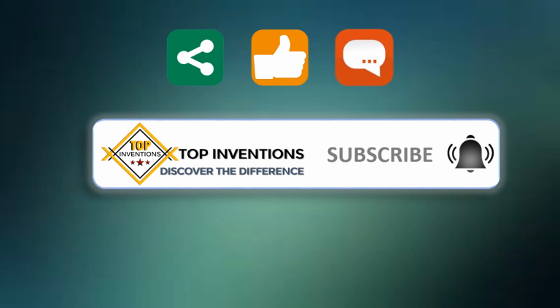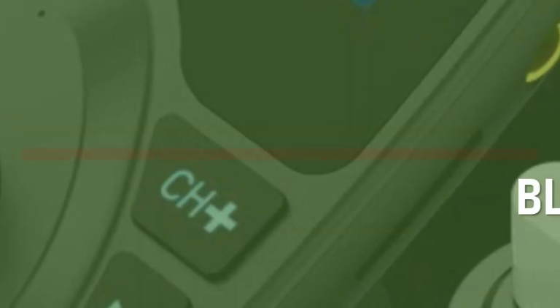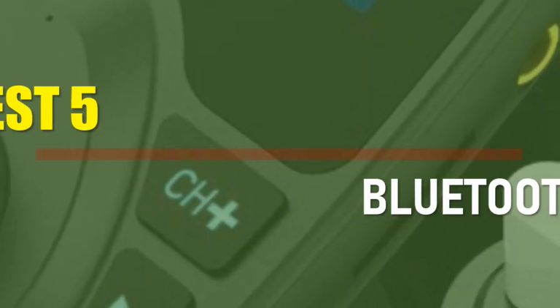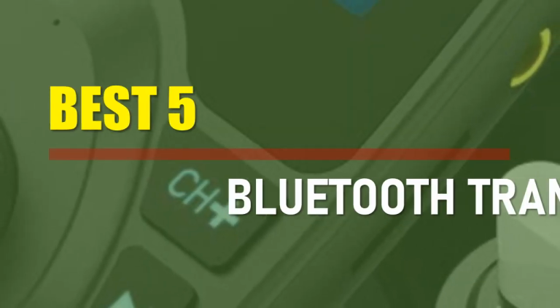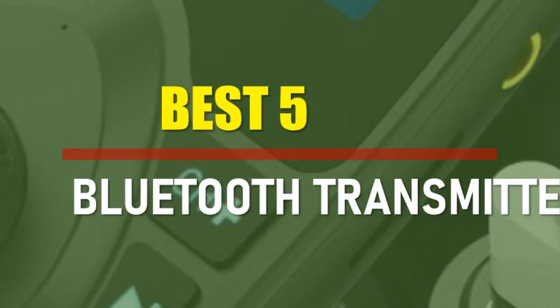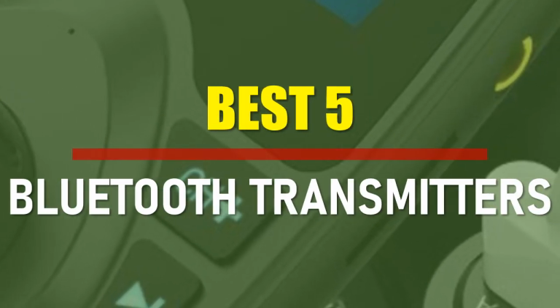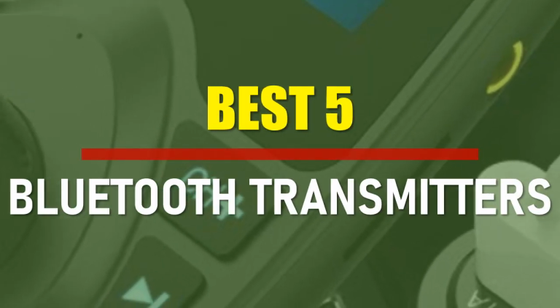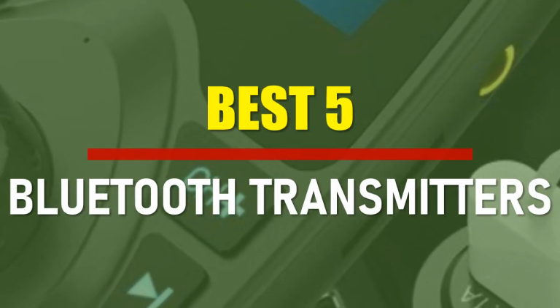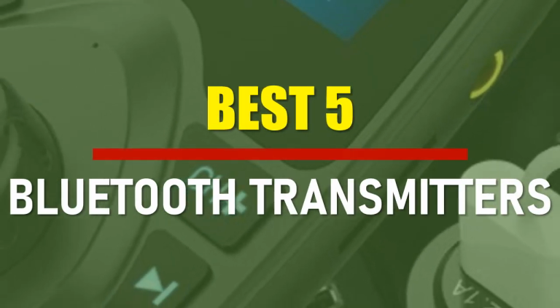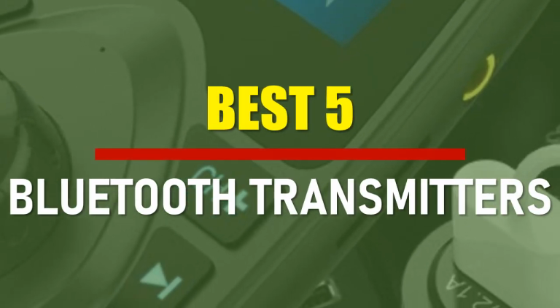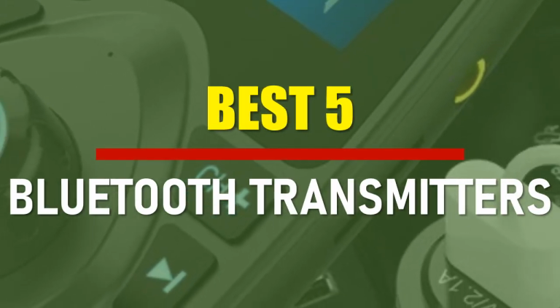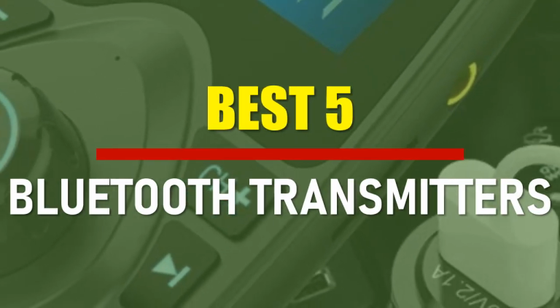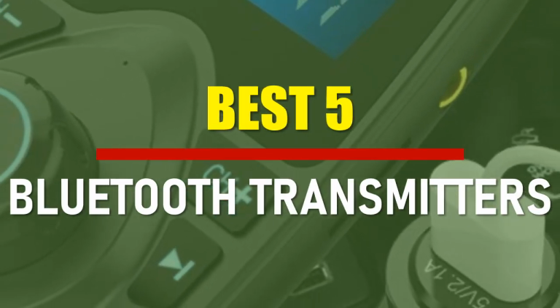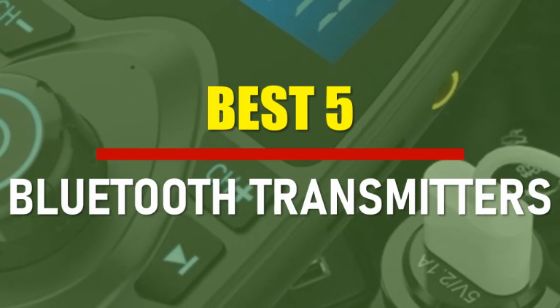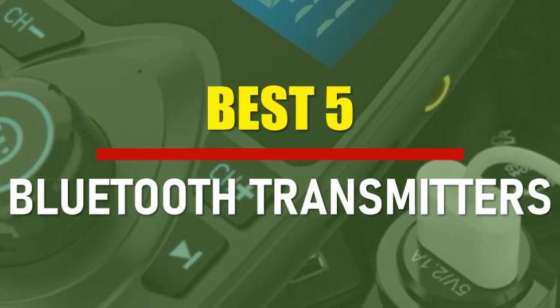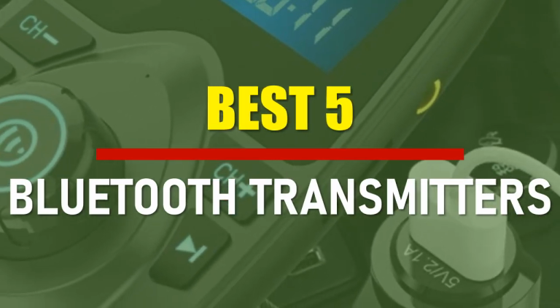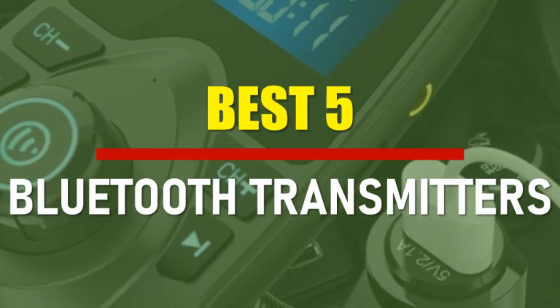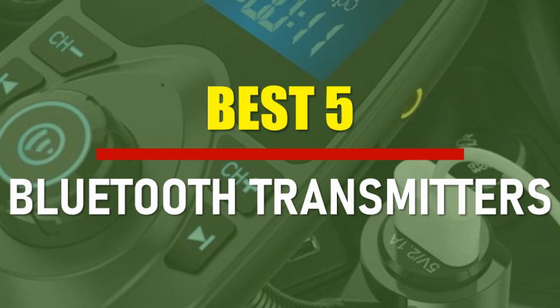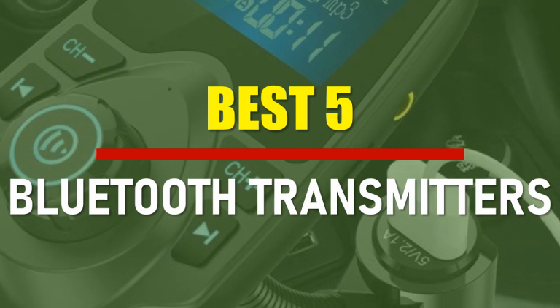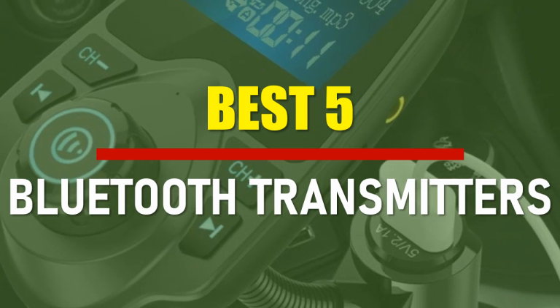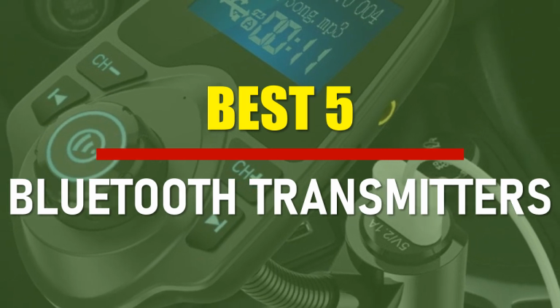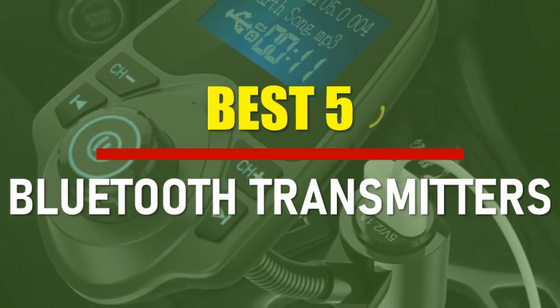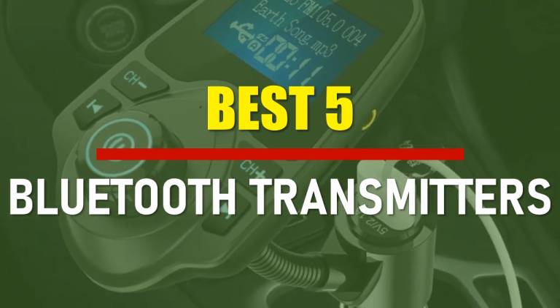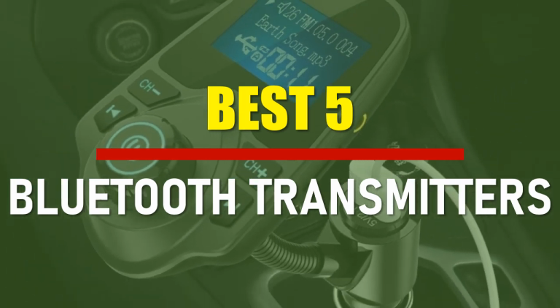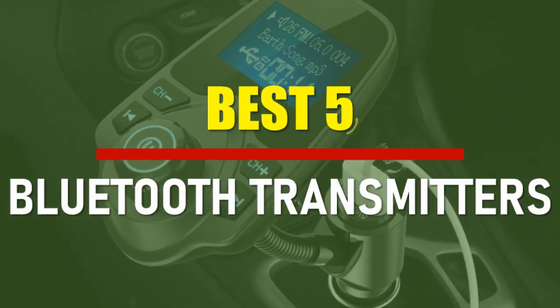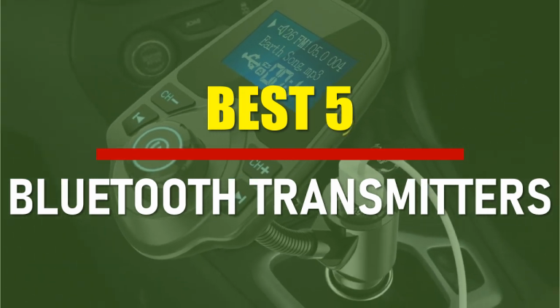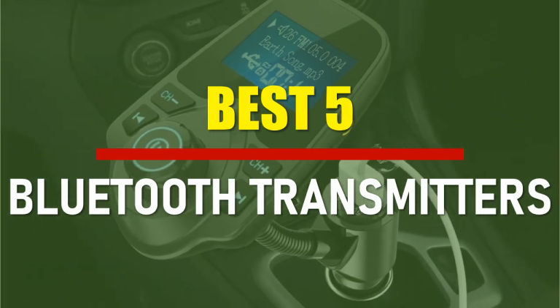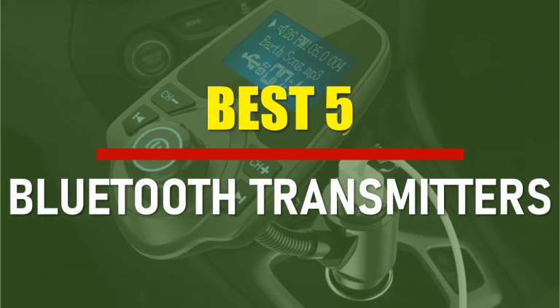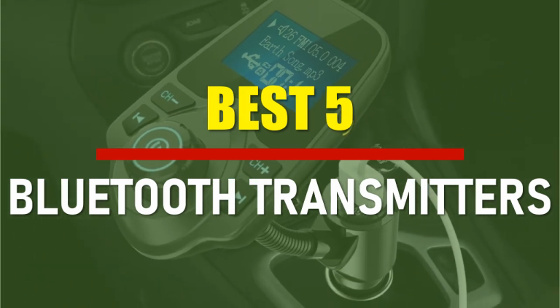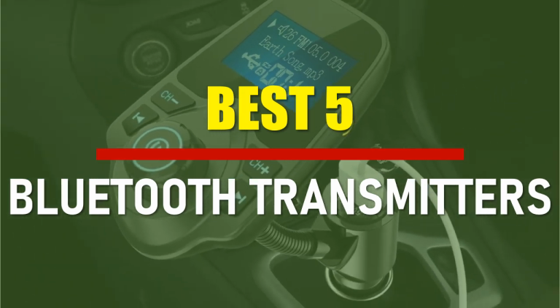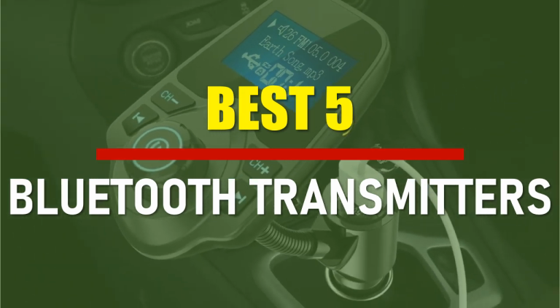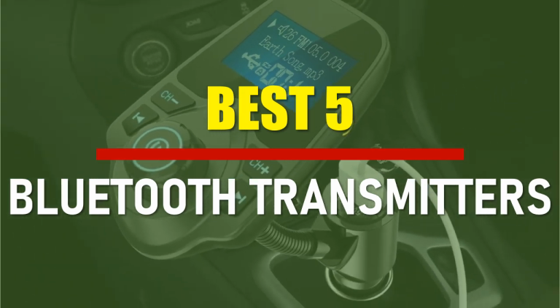In this video, we are going to check out the best 5 Bluetooth transmitters. Let's see the features to find the best ones.